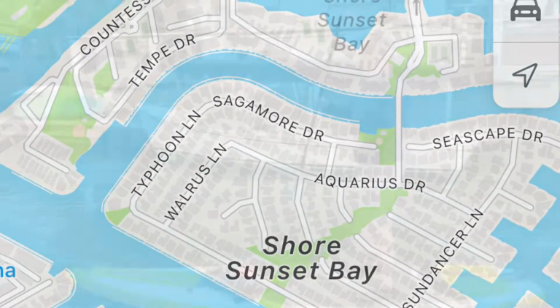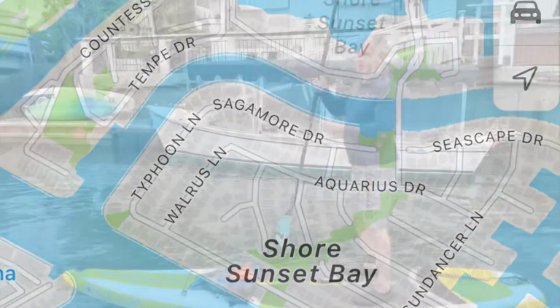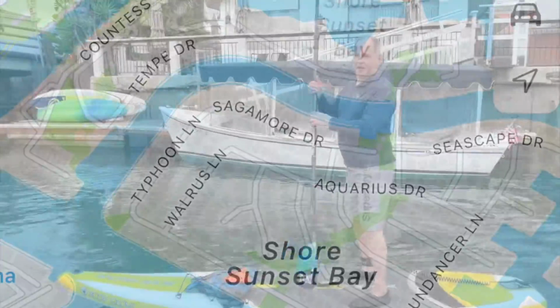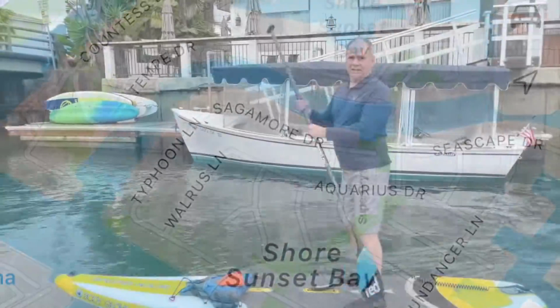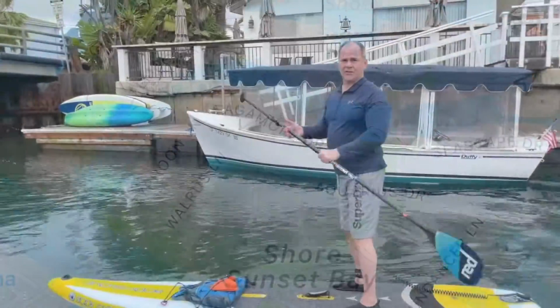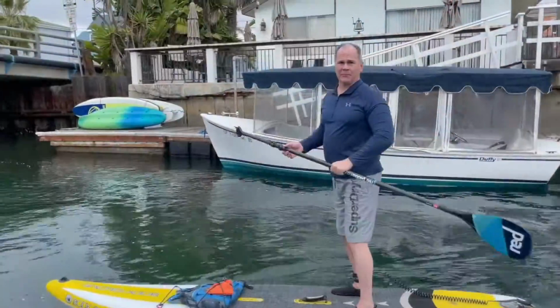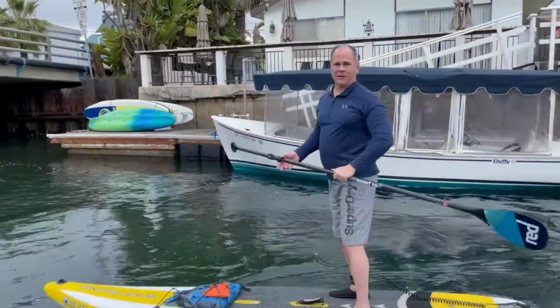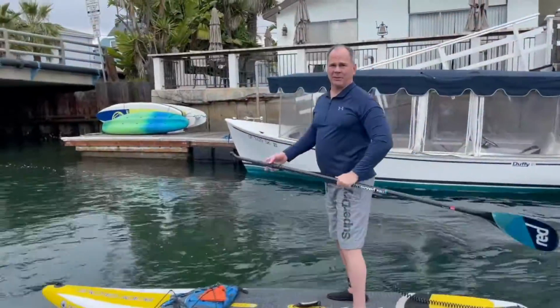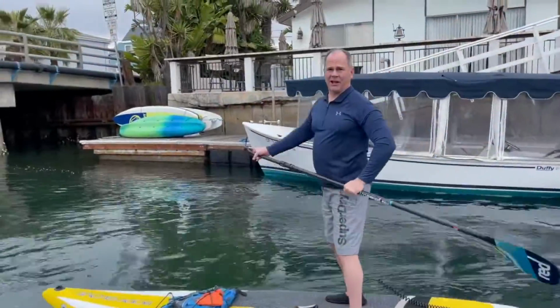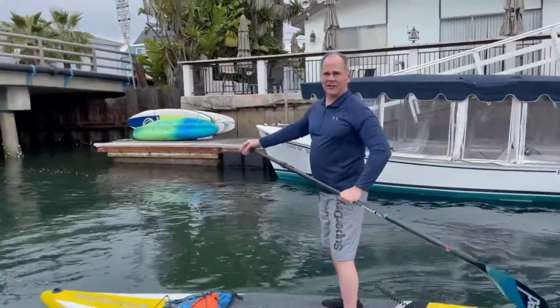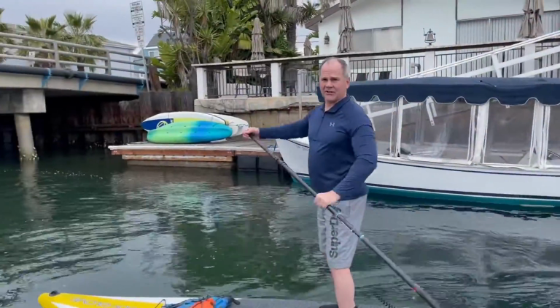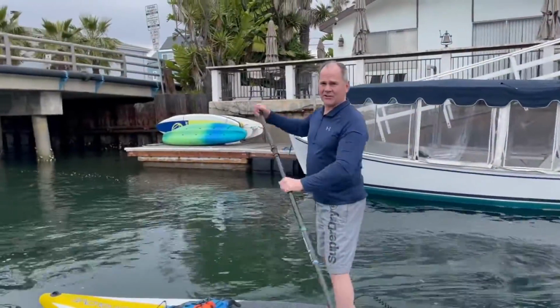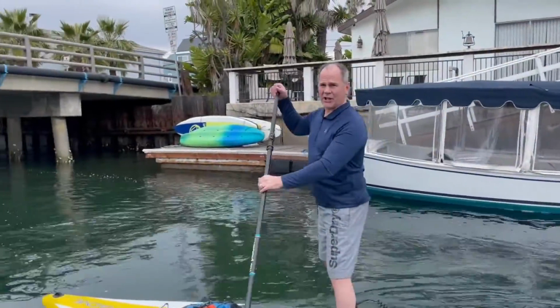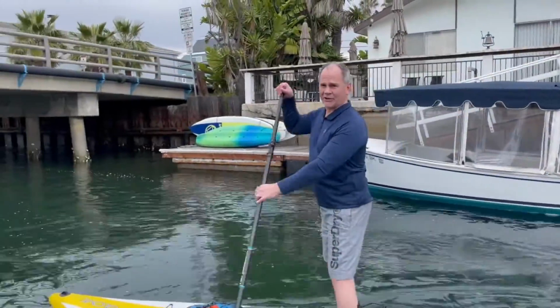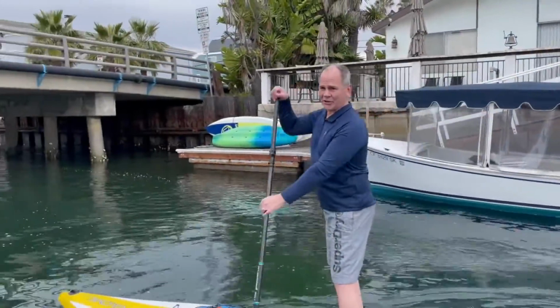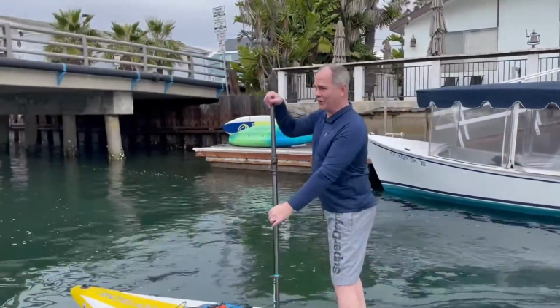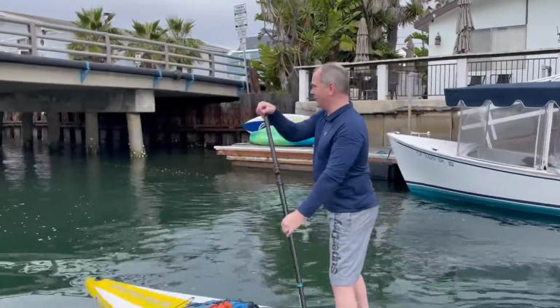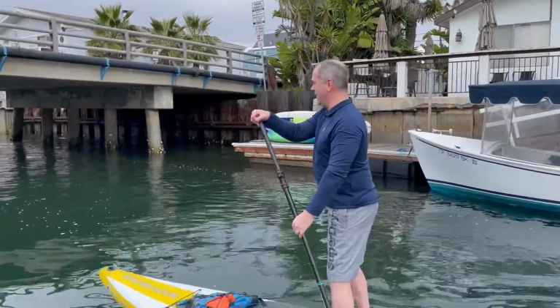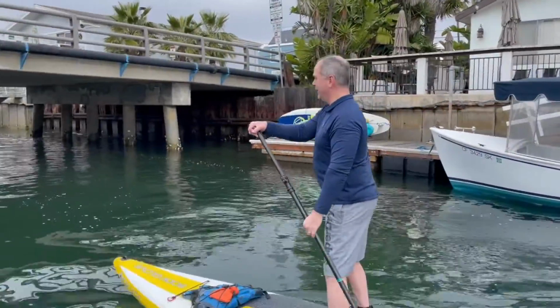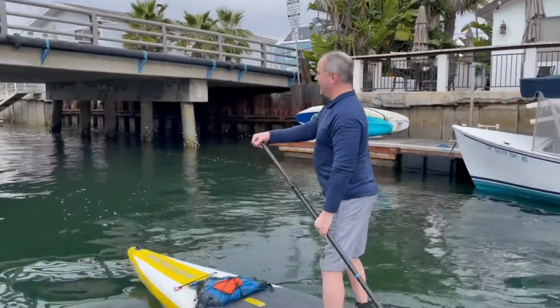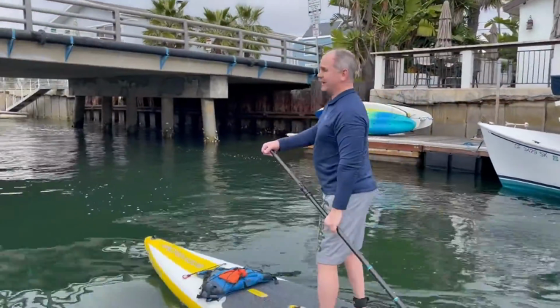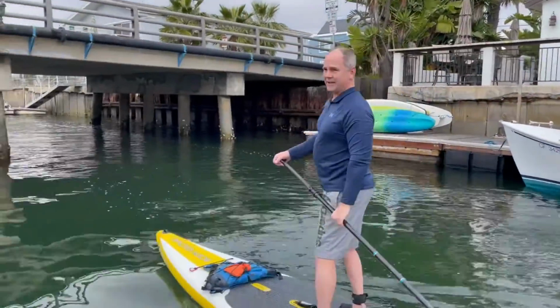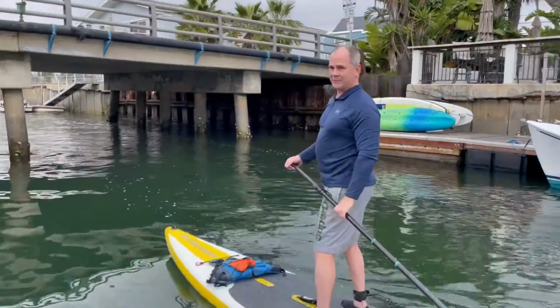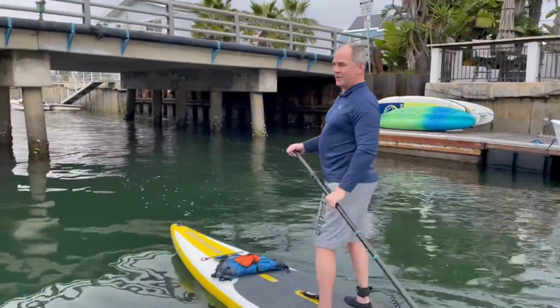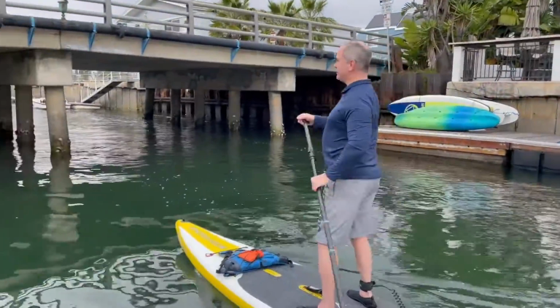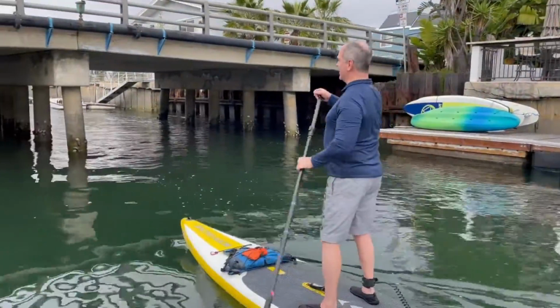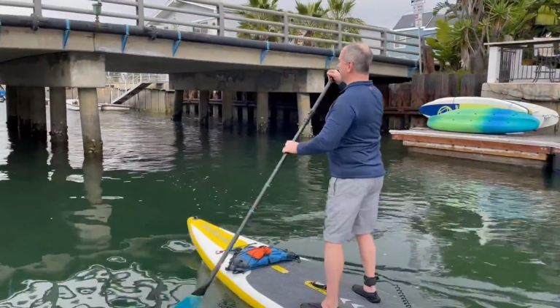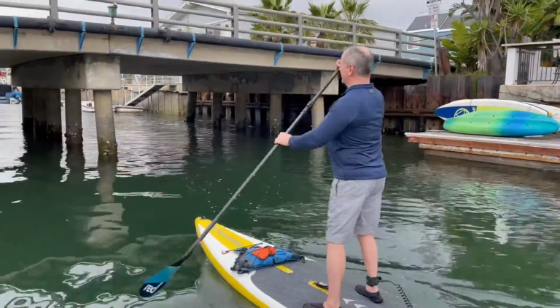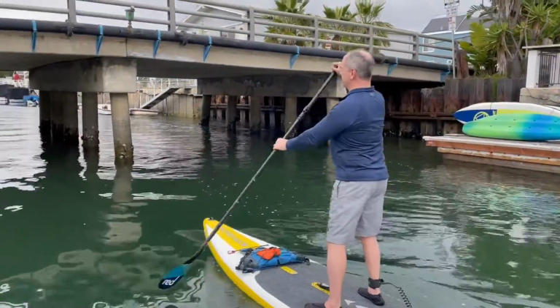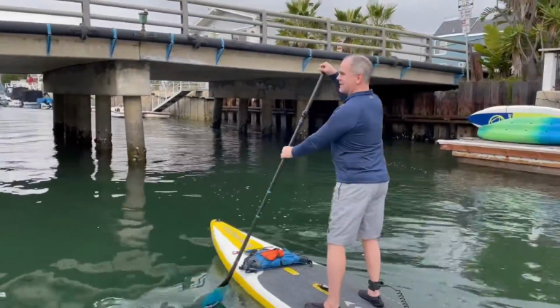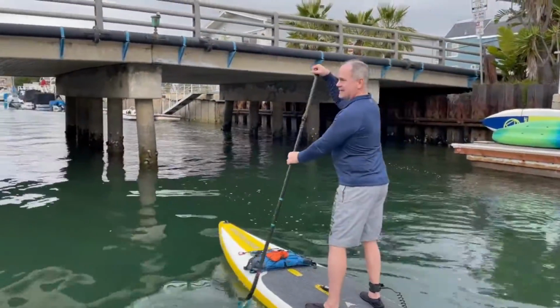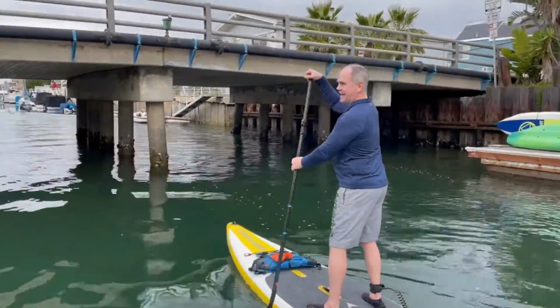A few stumbling blocks and challenges along the way, like this bridge. But luckily I'm not 6'9".